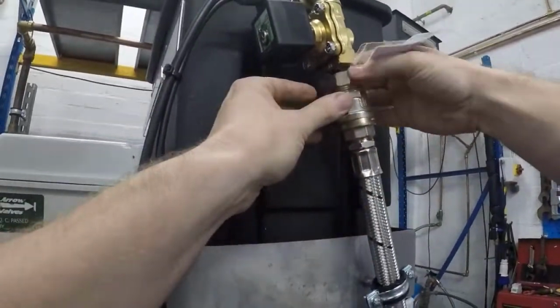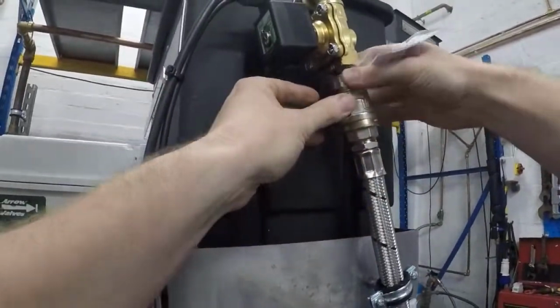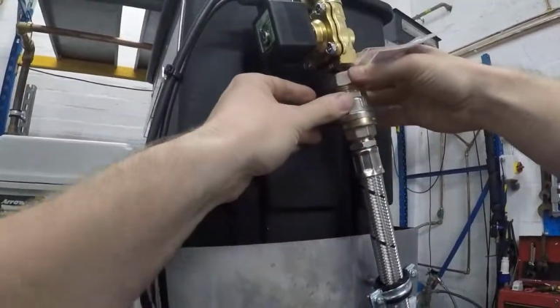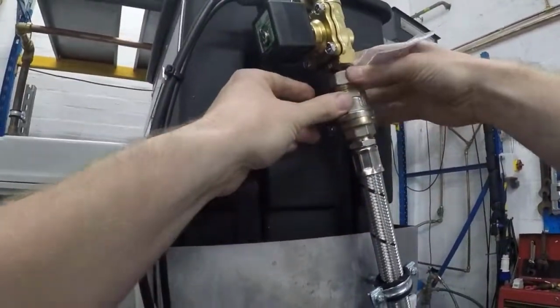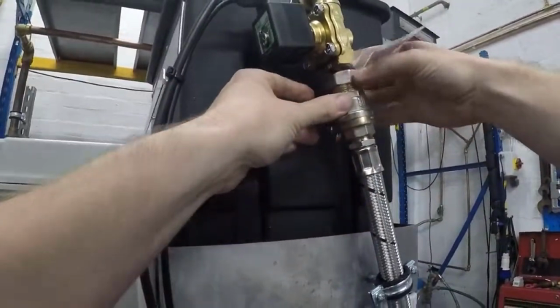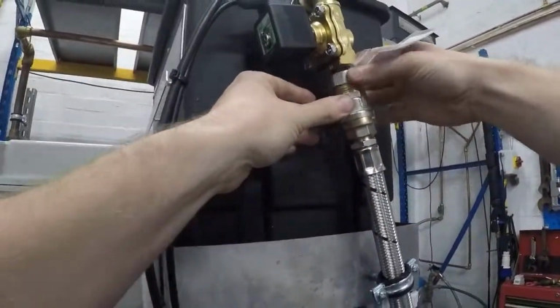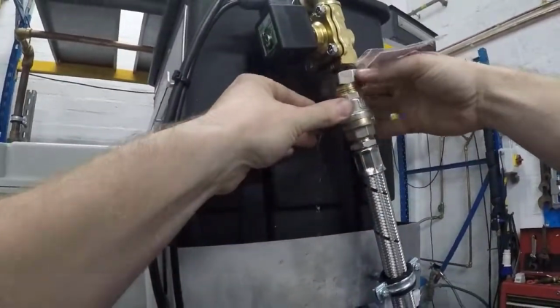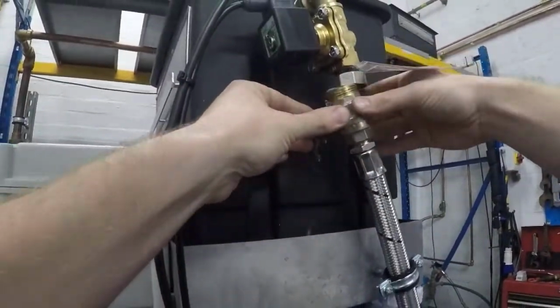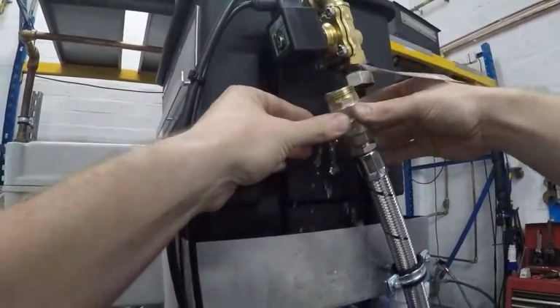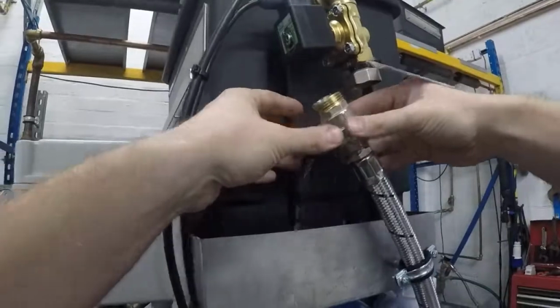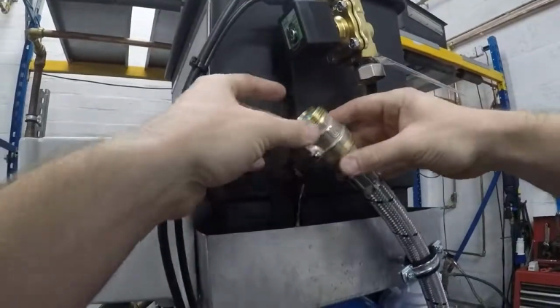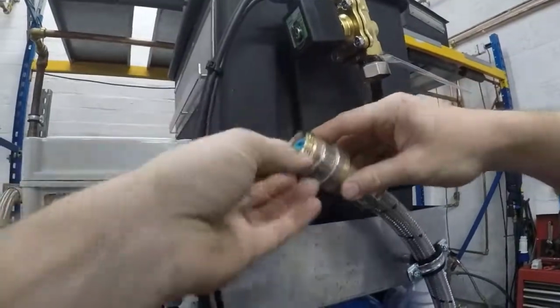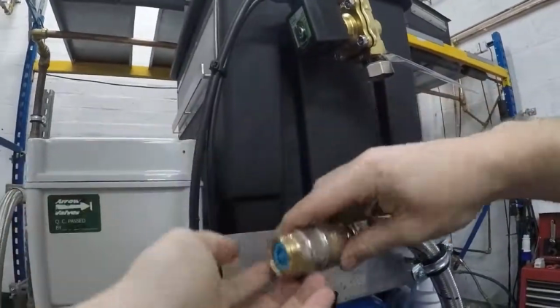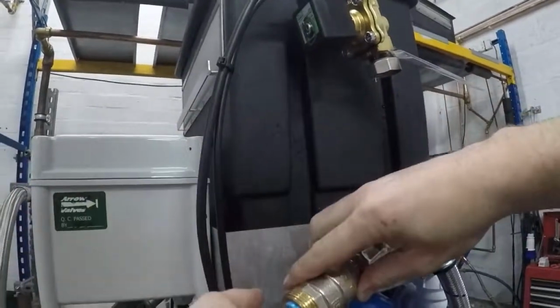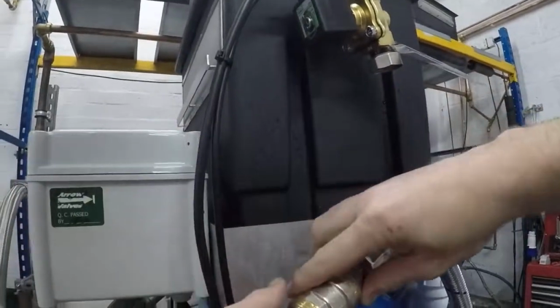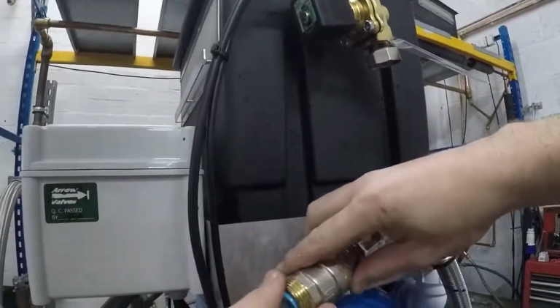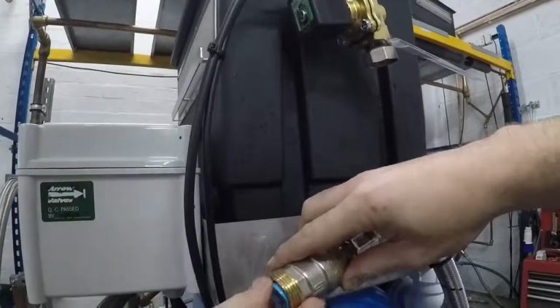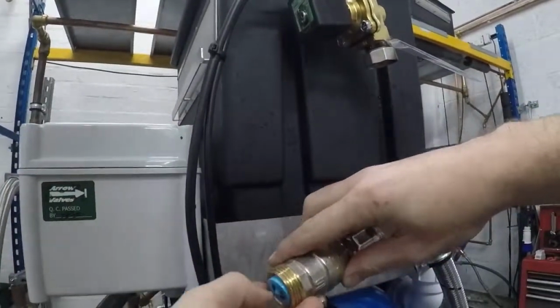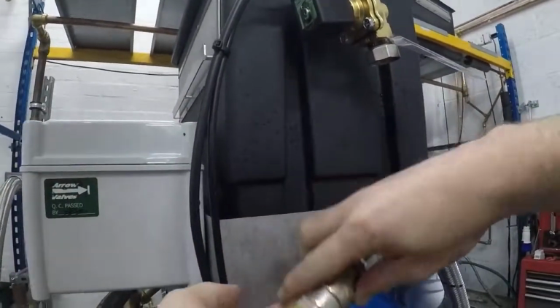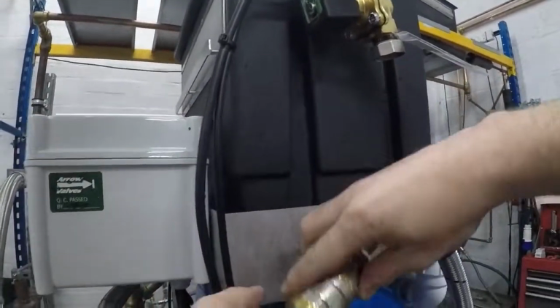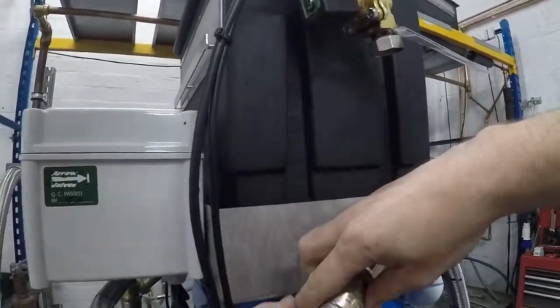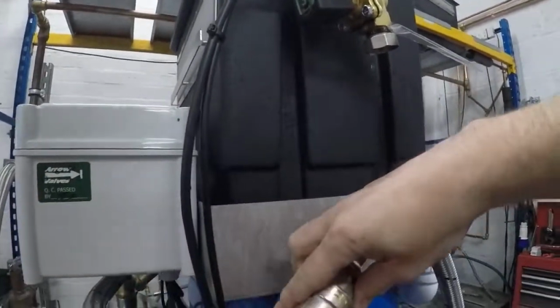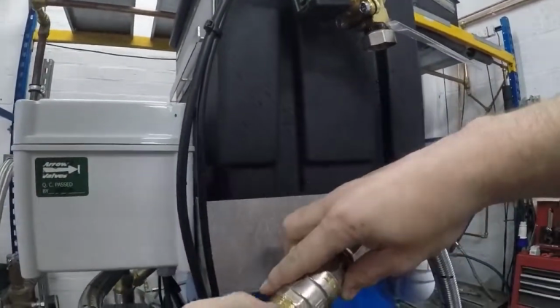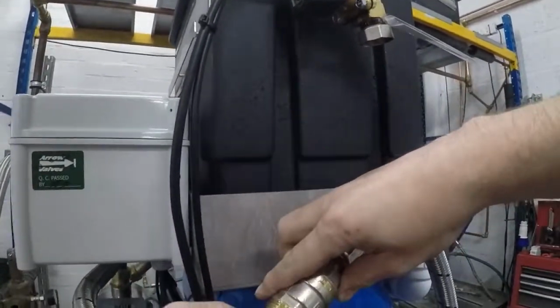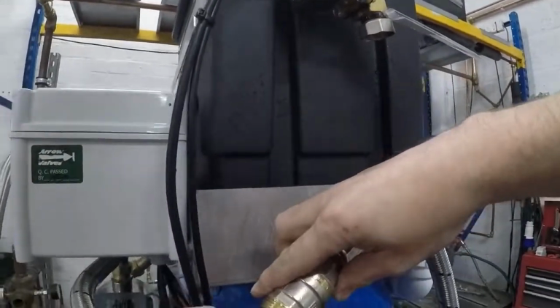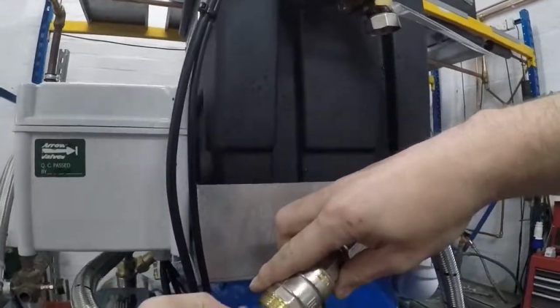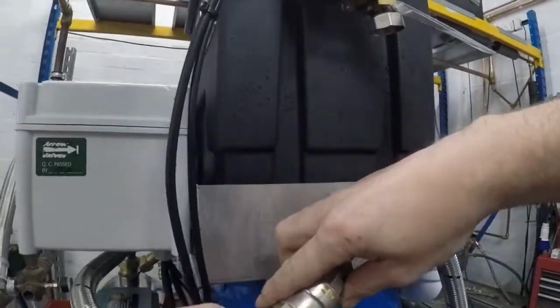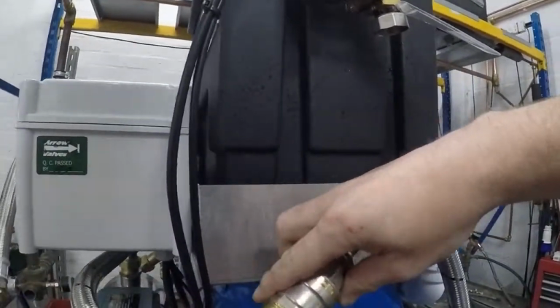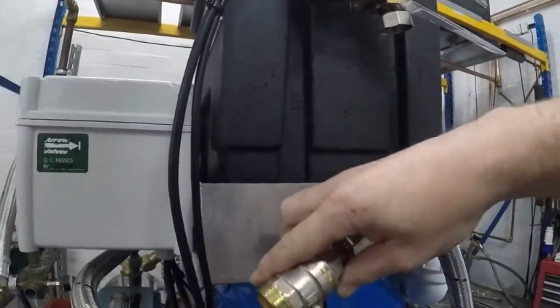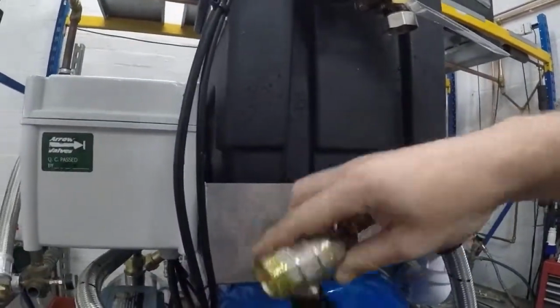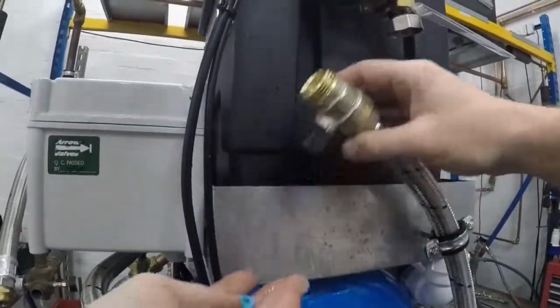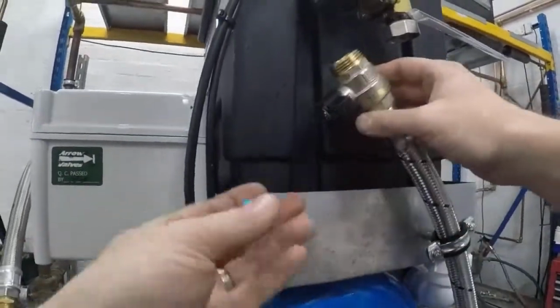There'll be a little bit of water coming out — not too much. Then you can take your restrictor out.